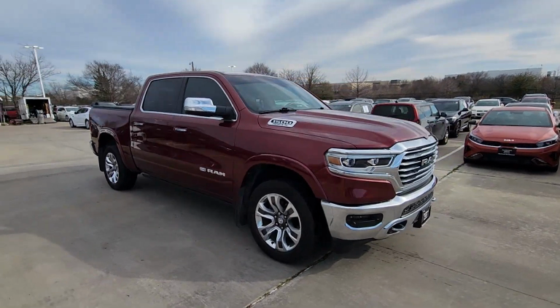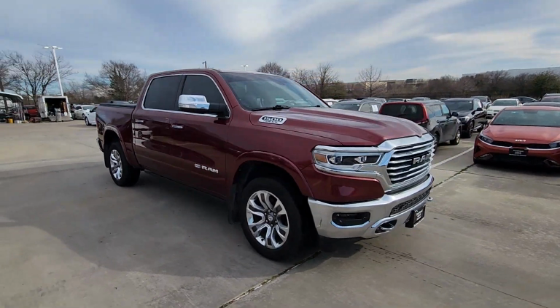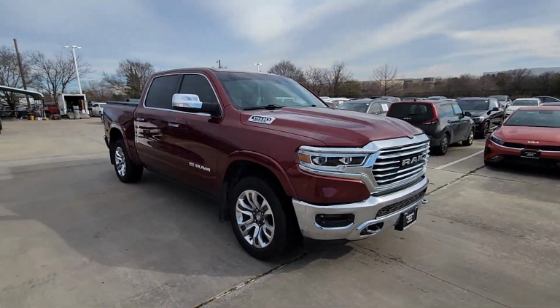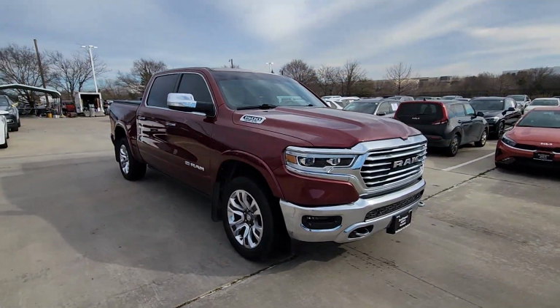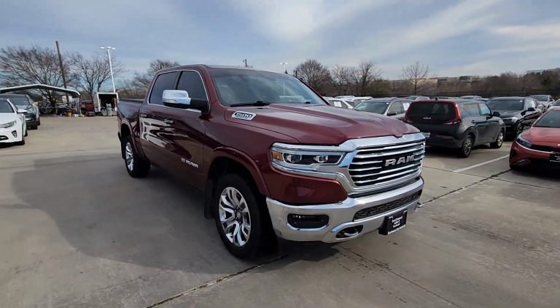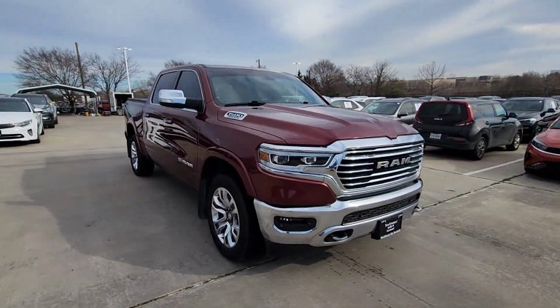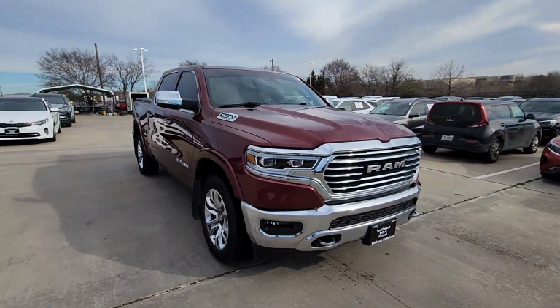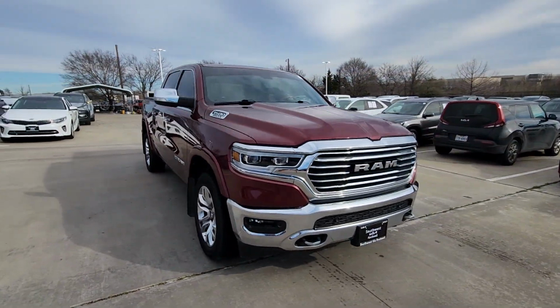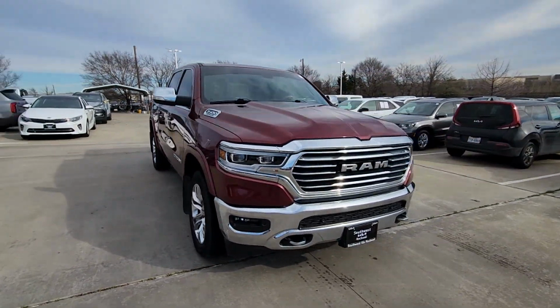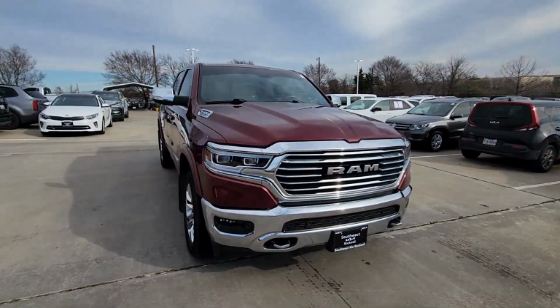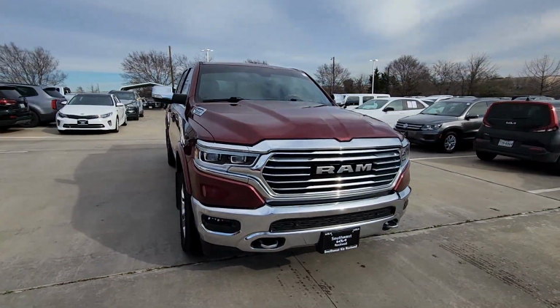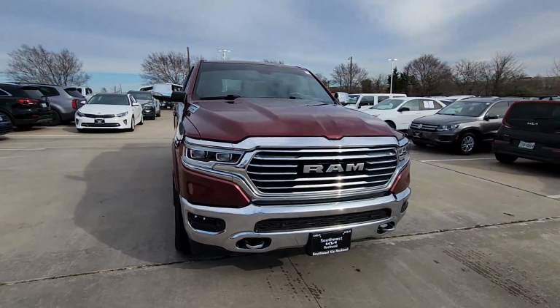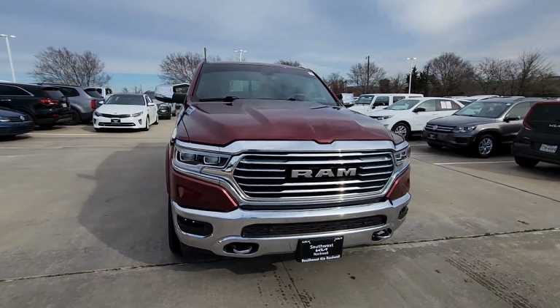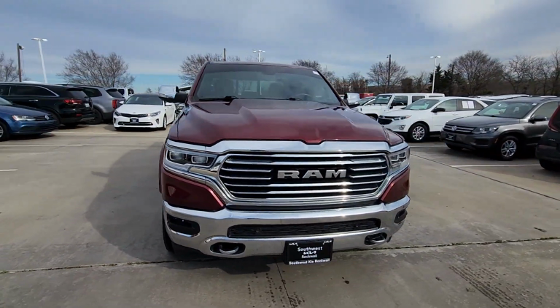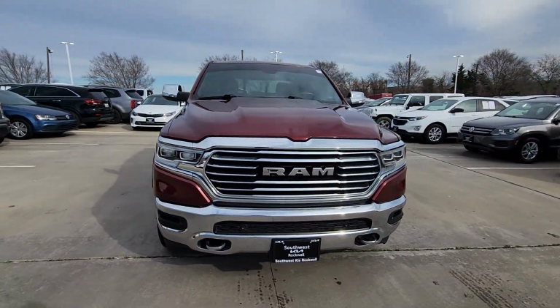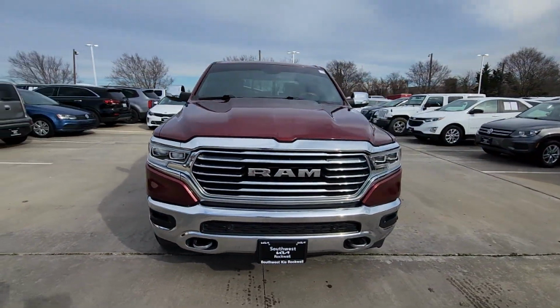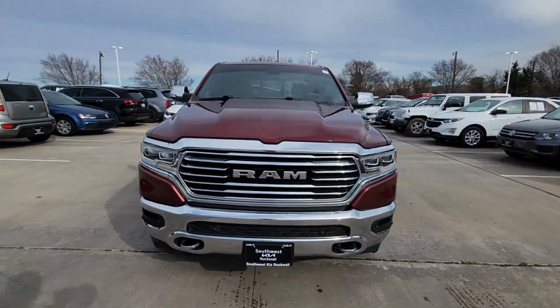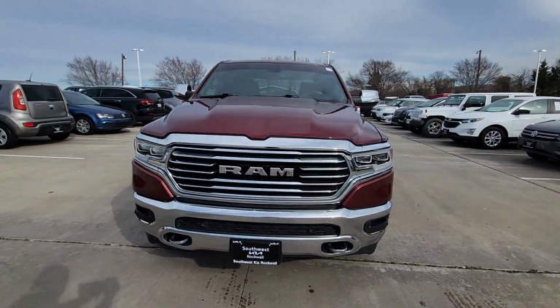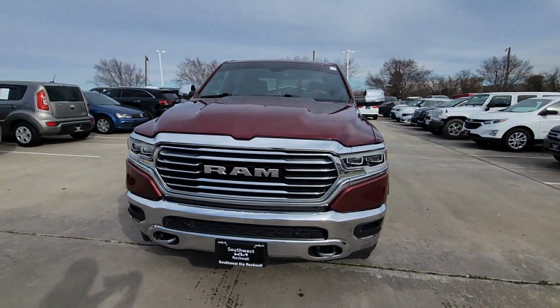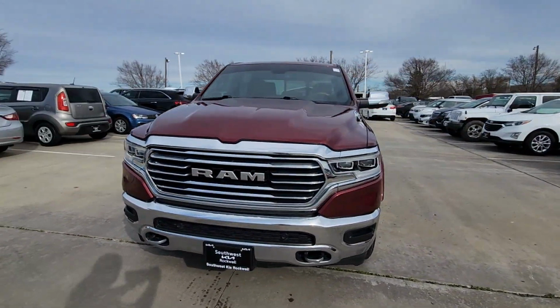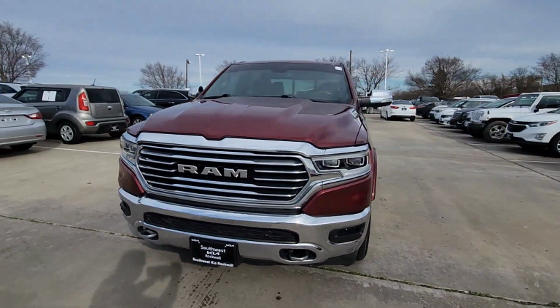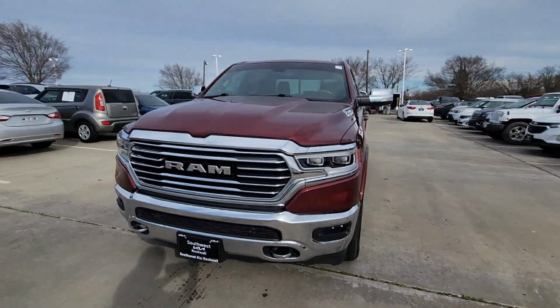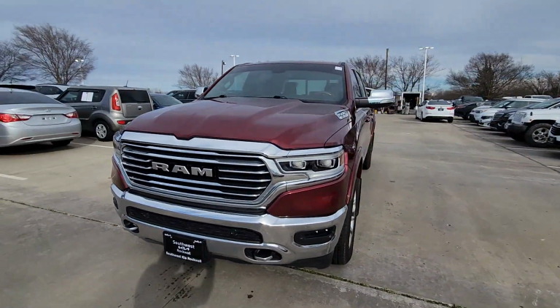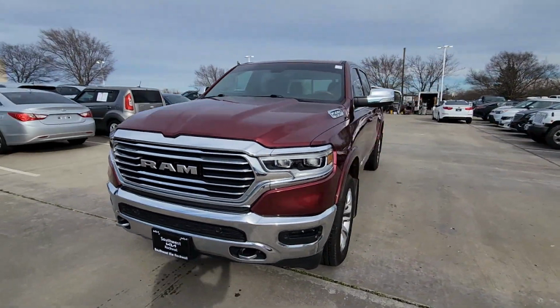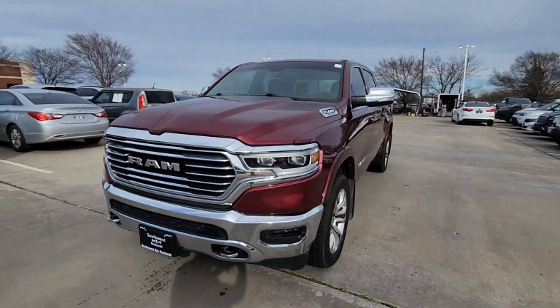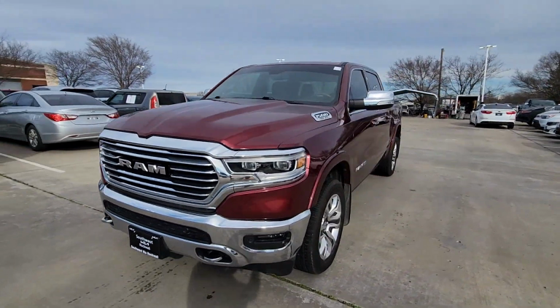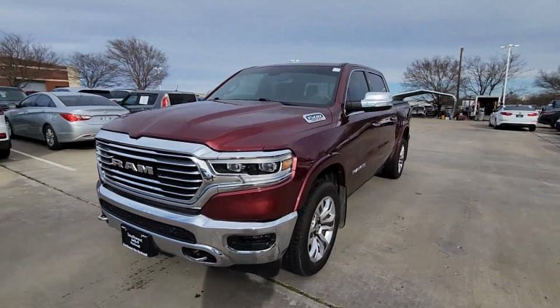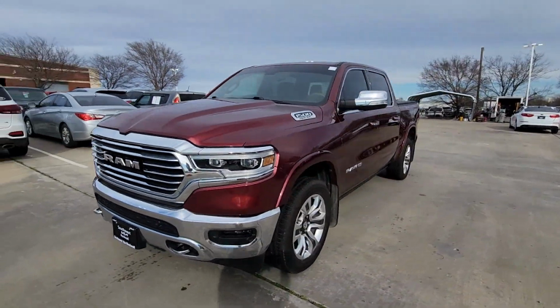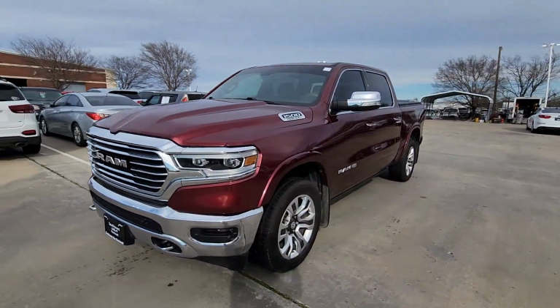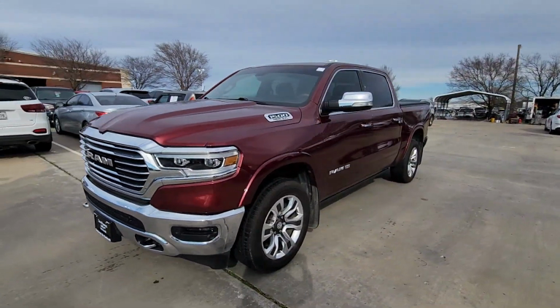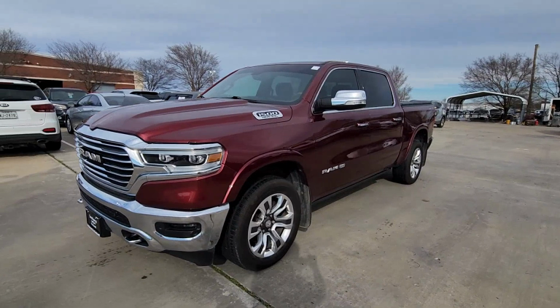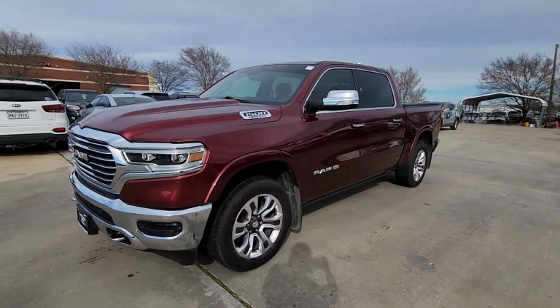Its fuel efficiency, impressive towing capacity, and safety features make it your go-to vehicle.